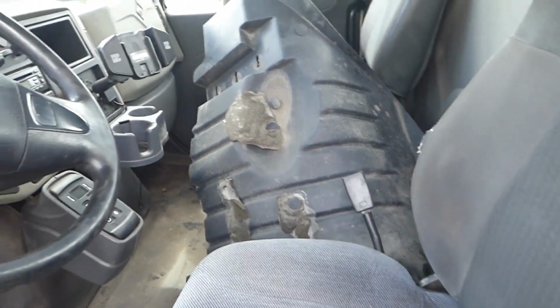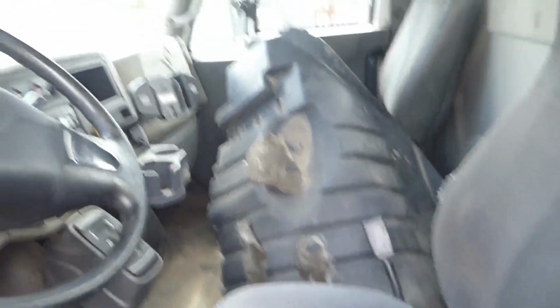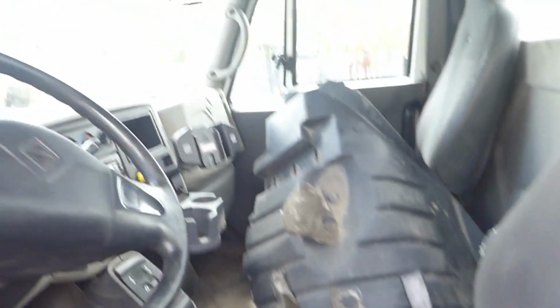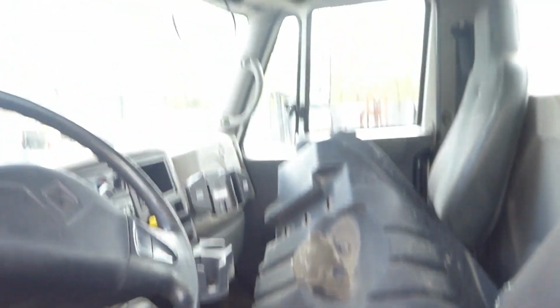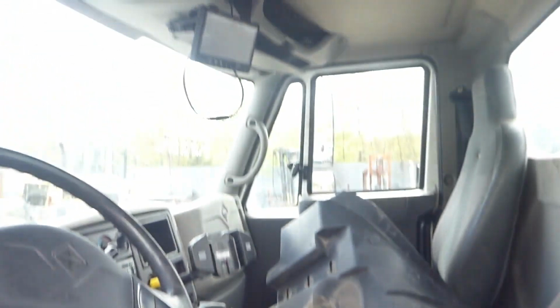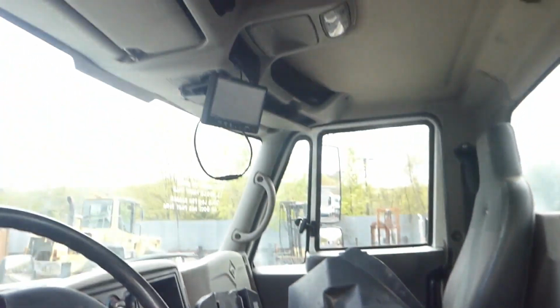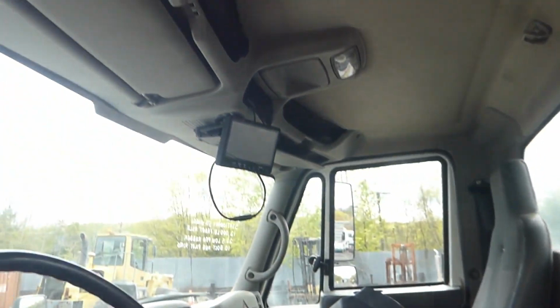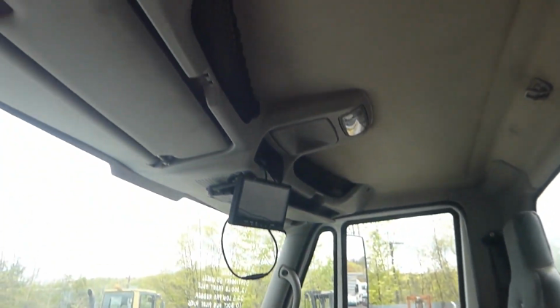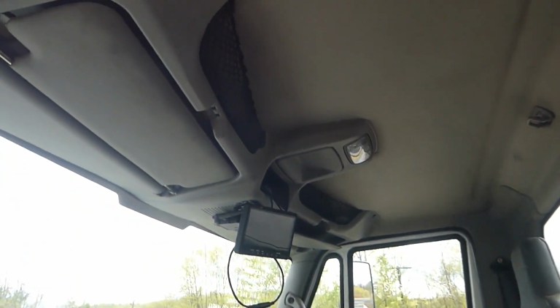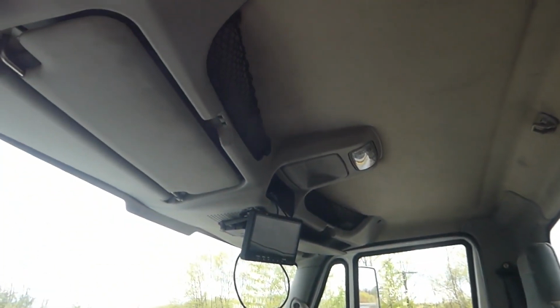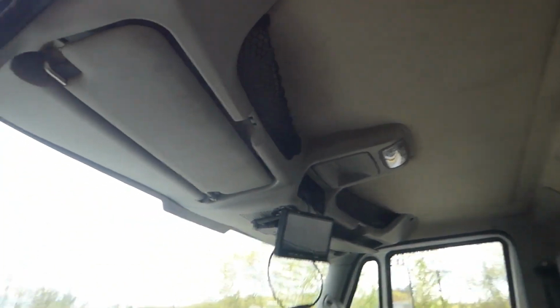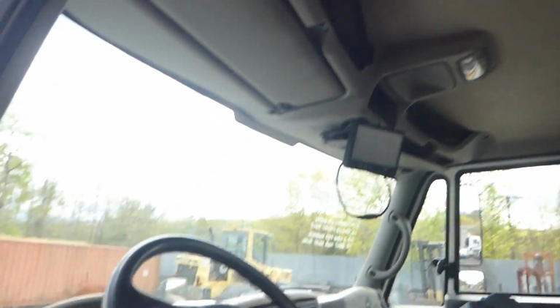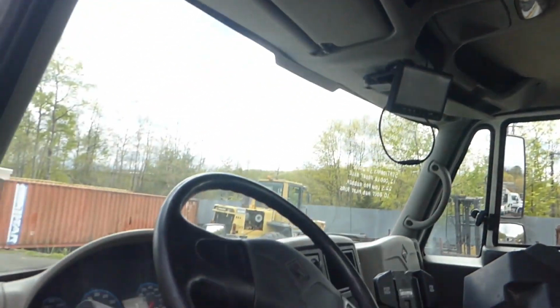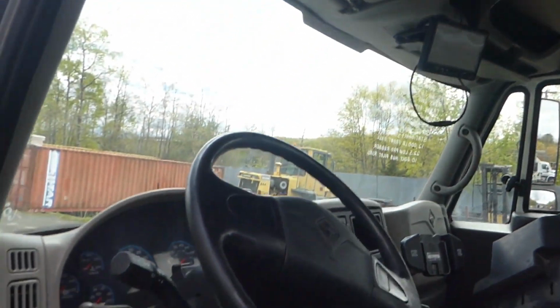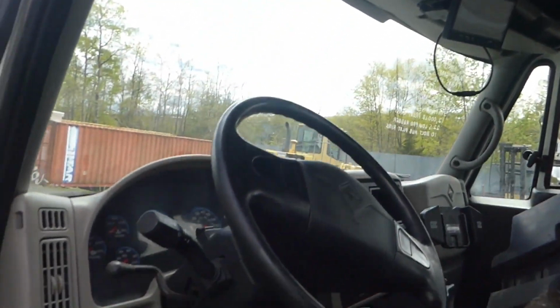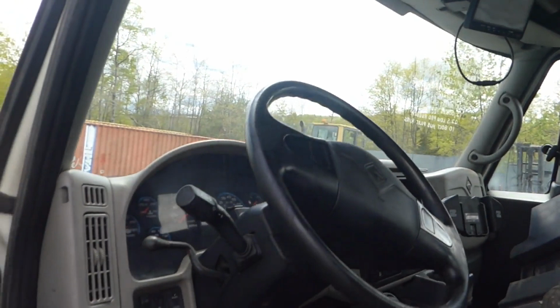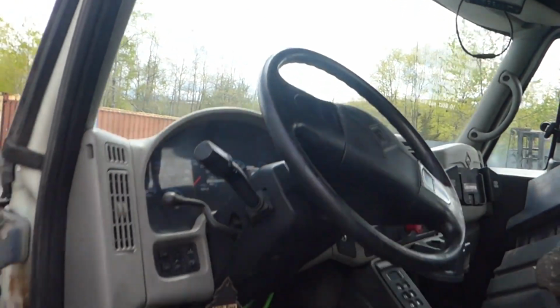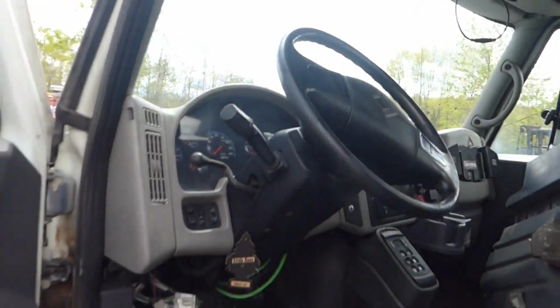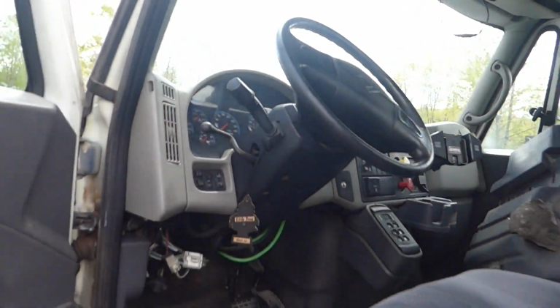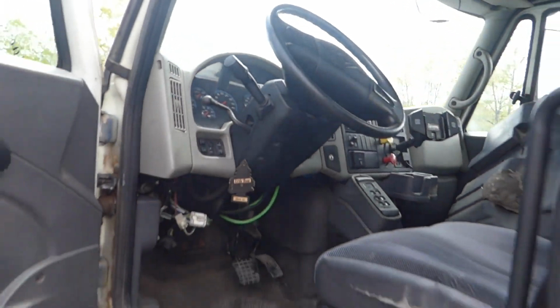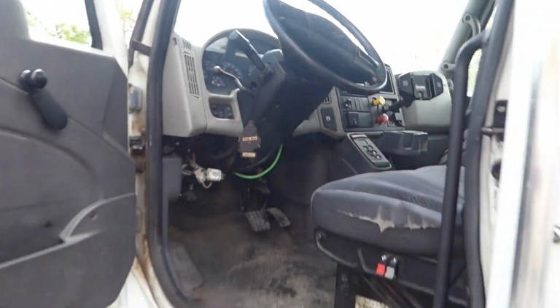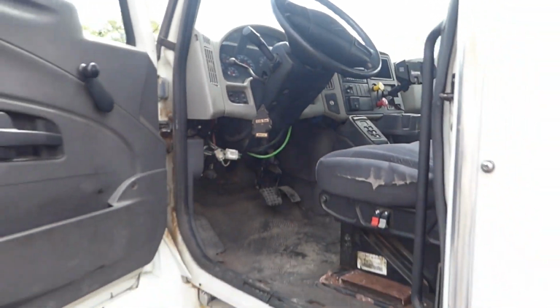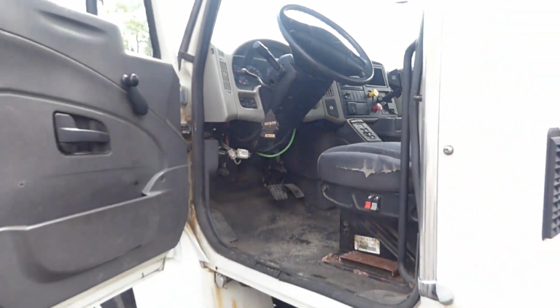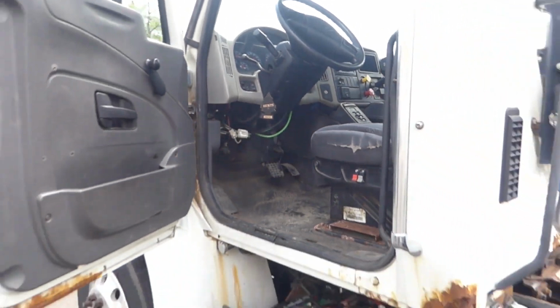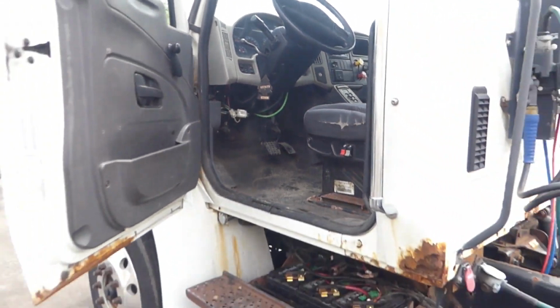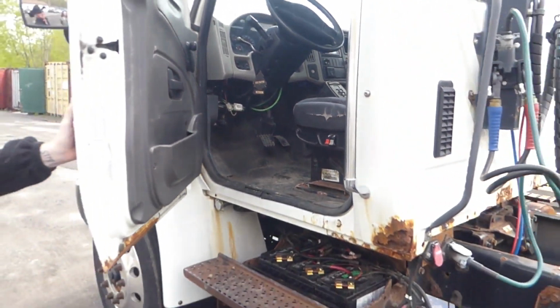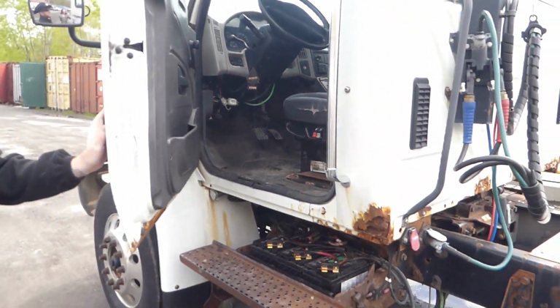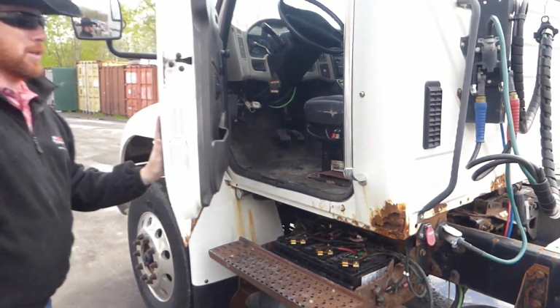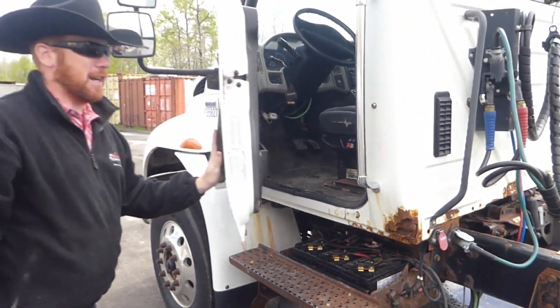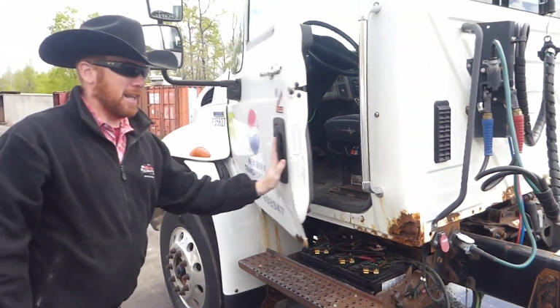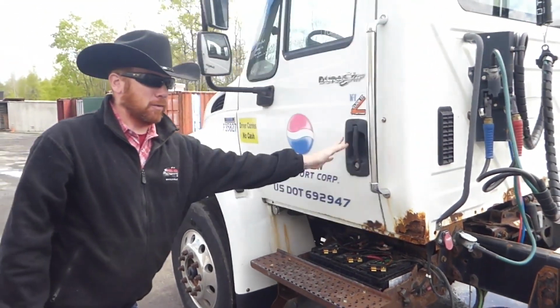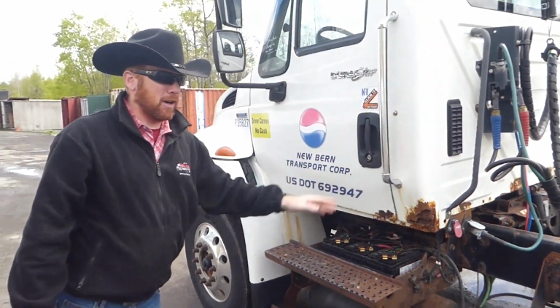All the lights are okay on this one. Everything looks pretty good. Ninety percent brakes in the front, fifty percent in the rear.